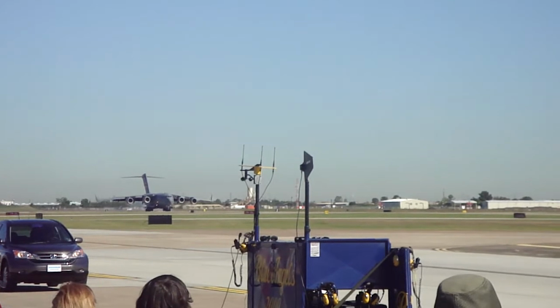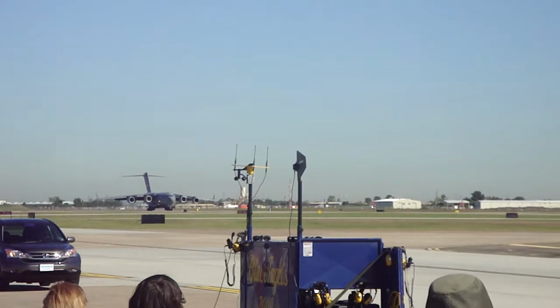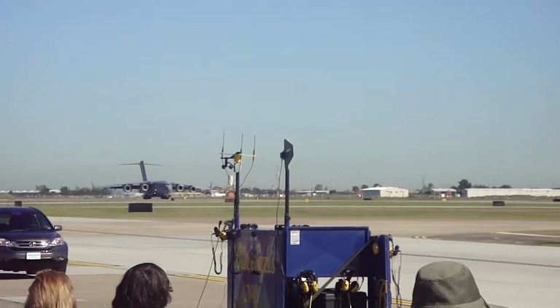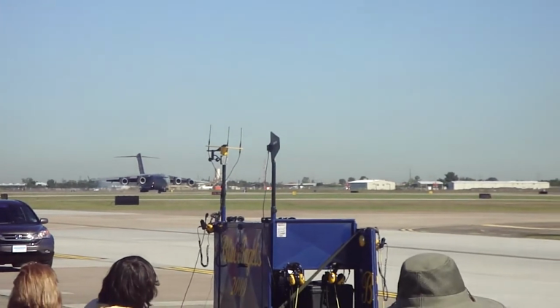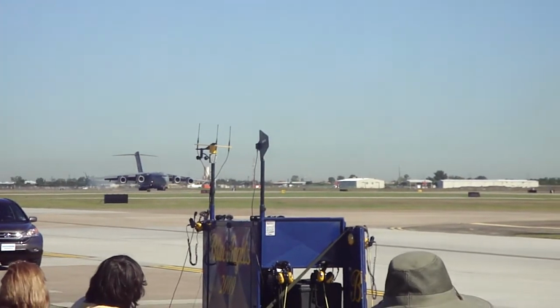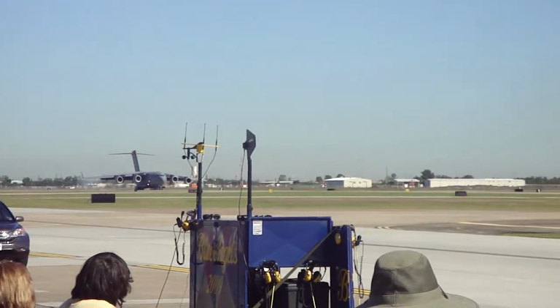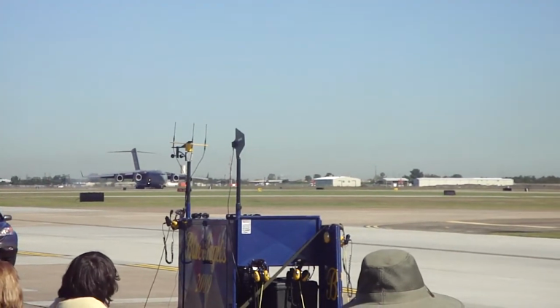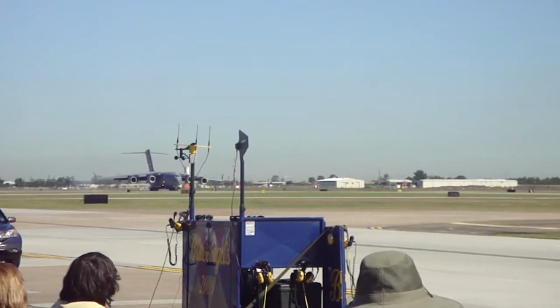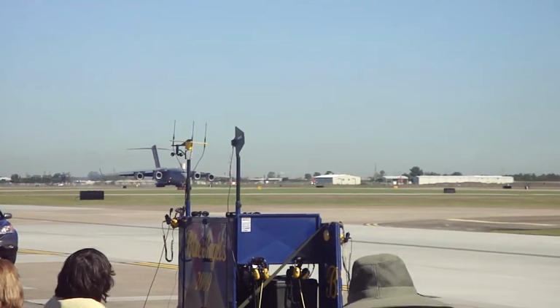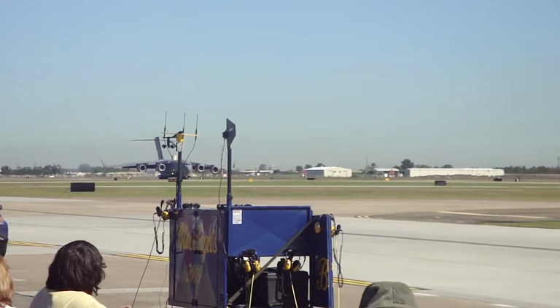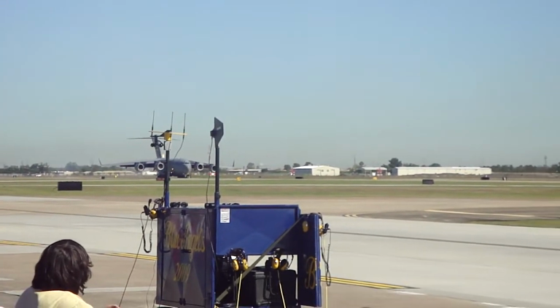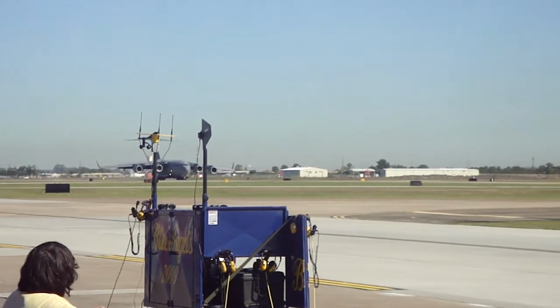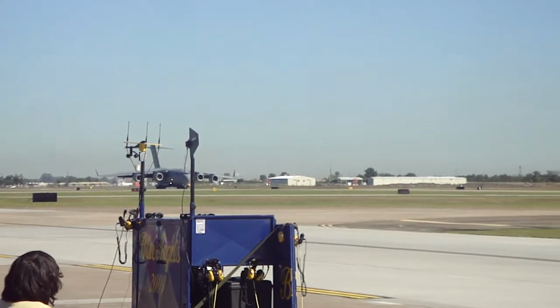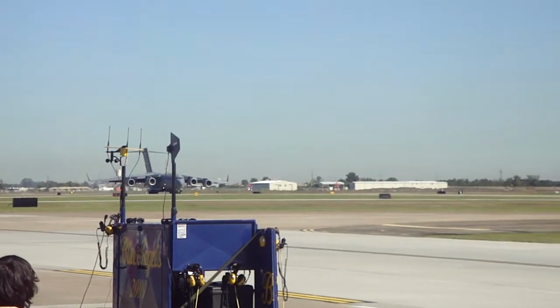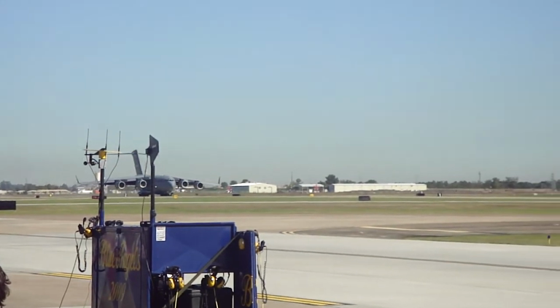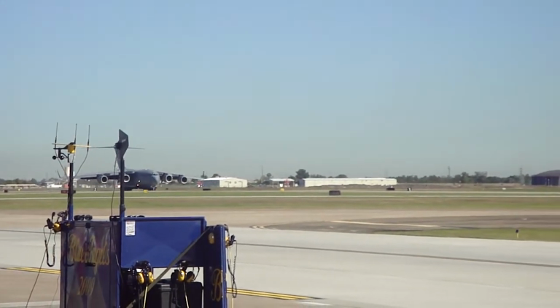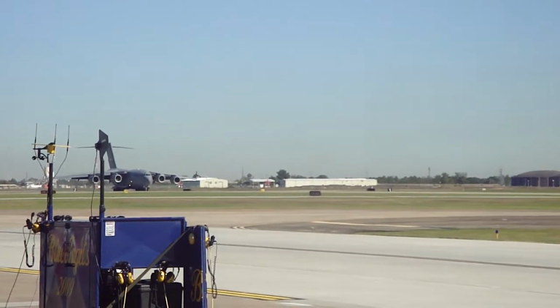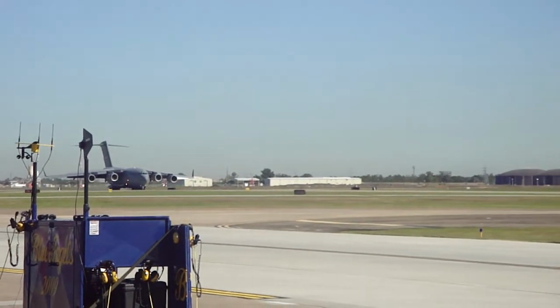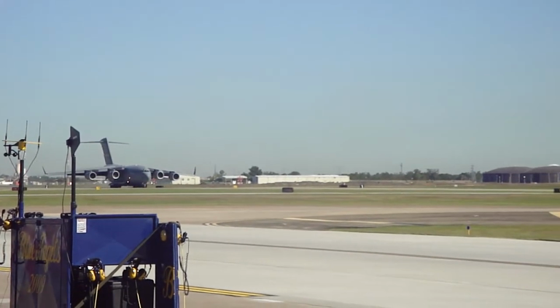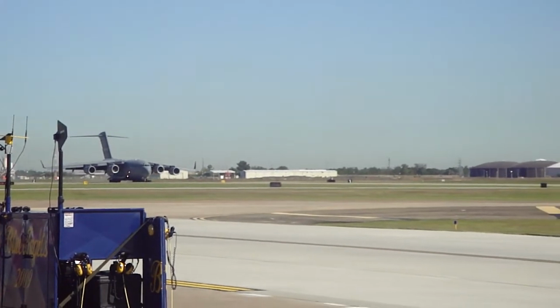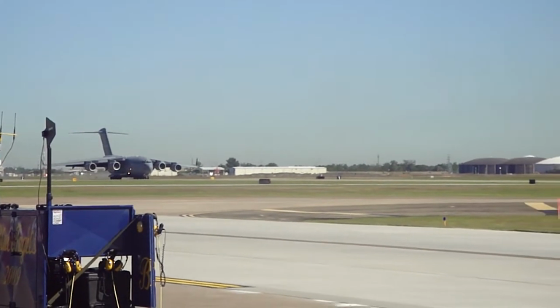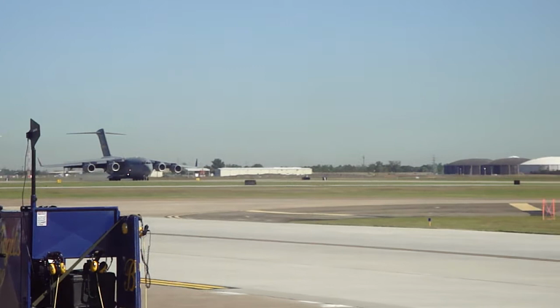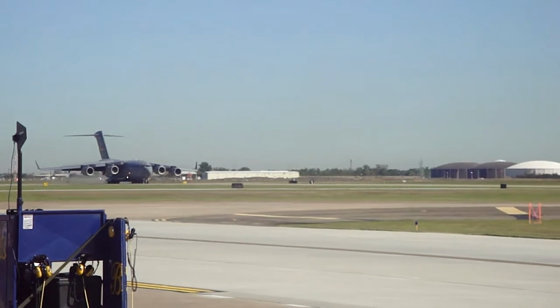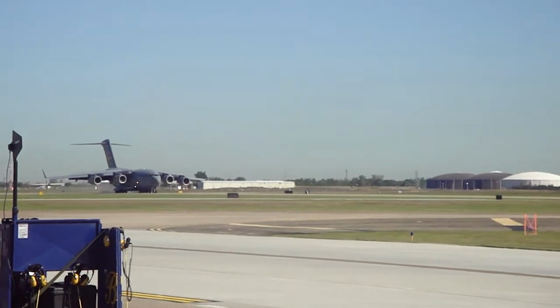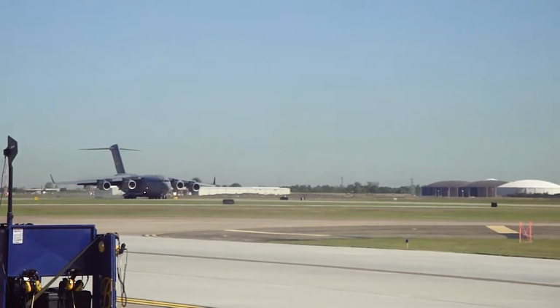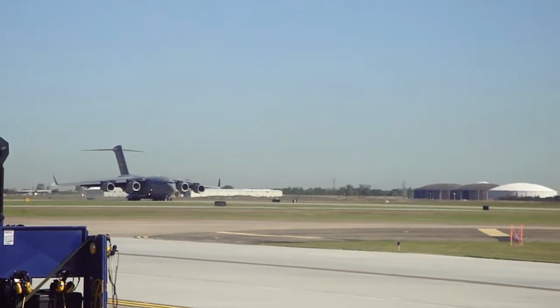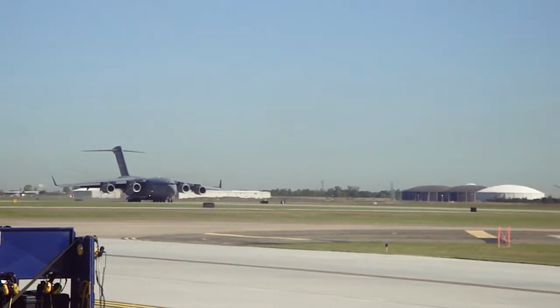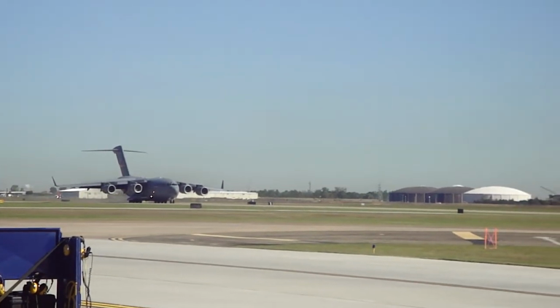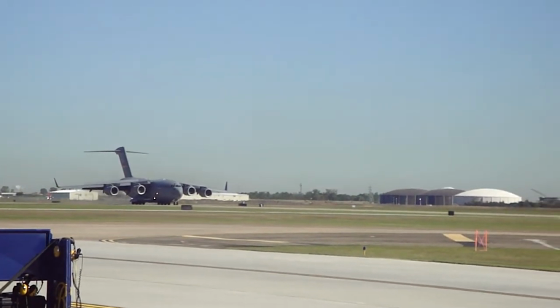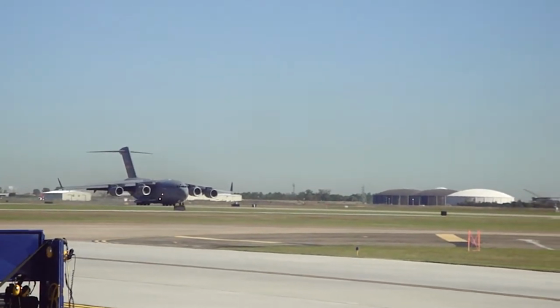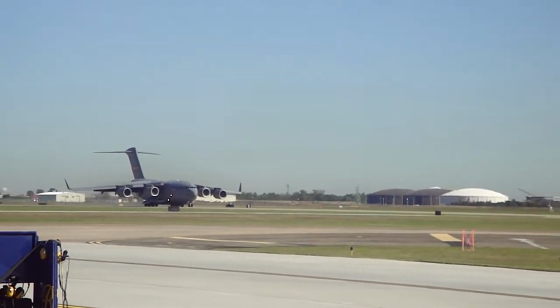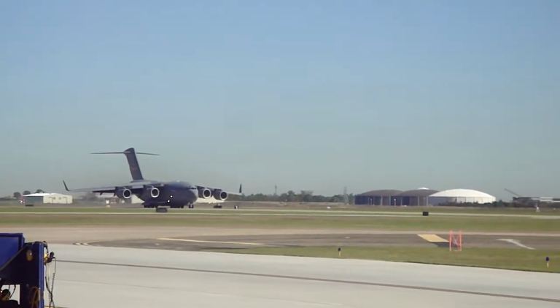Now watch it as it touches down. Spoilers — listen to the thrust reversers as it slows down.